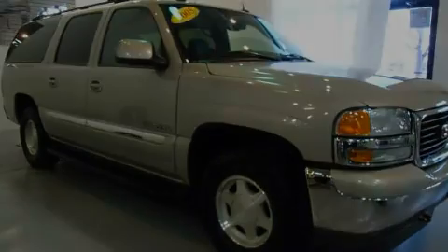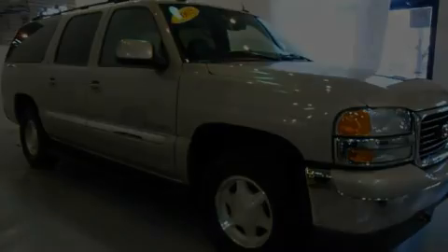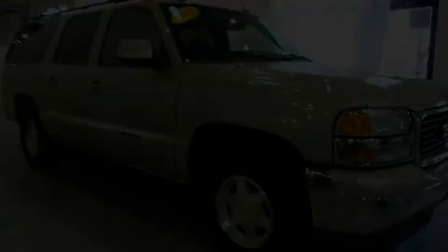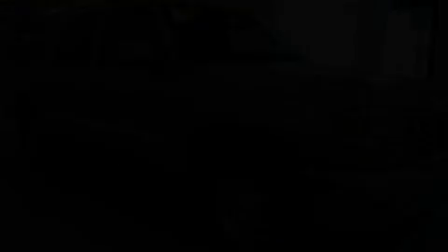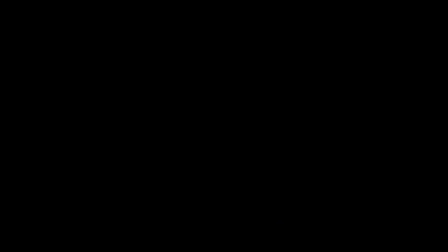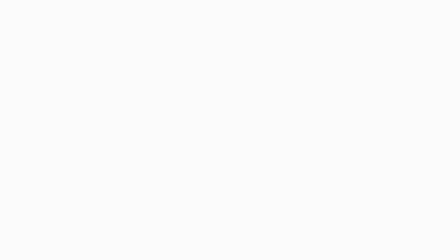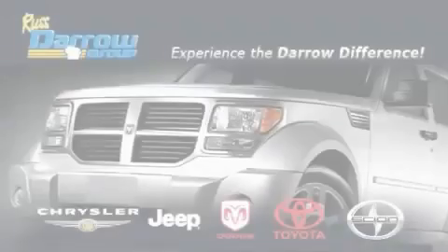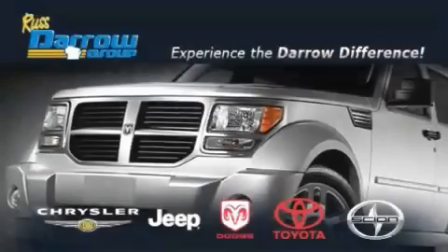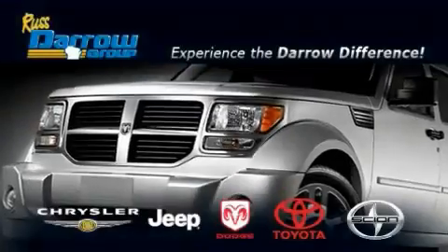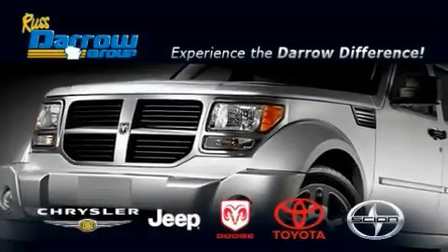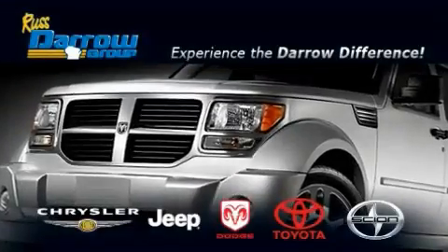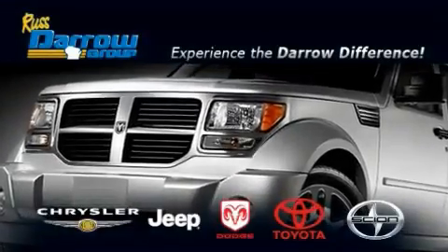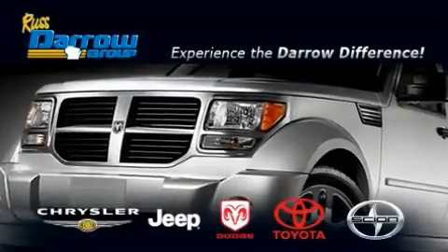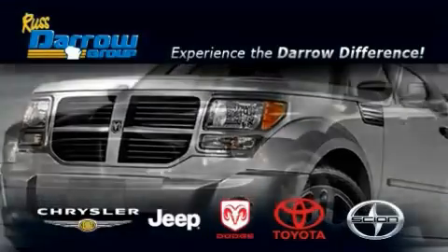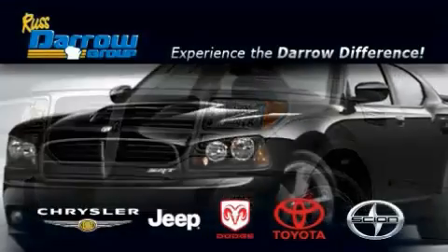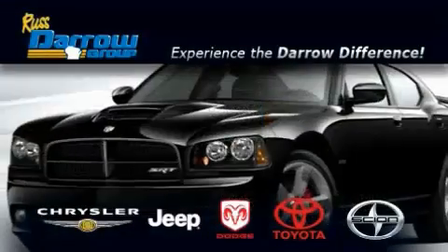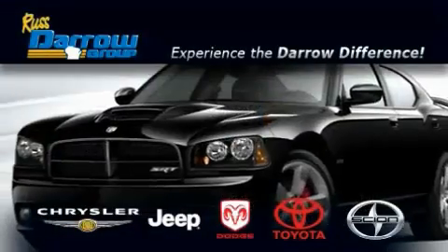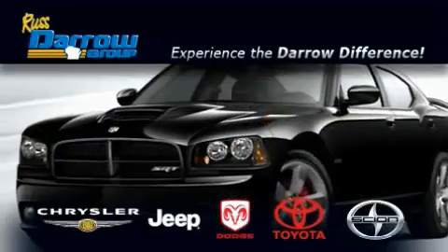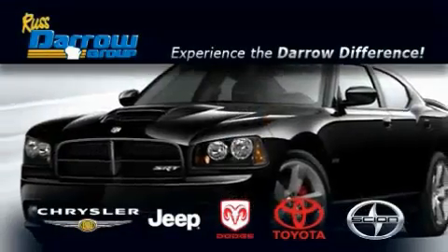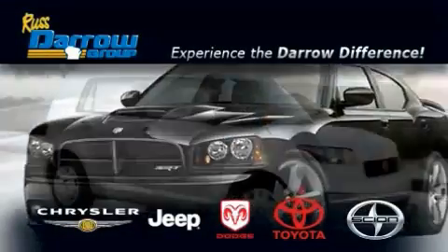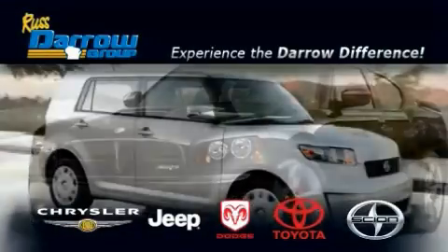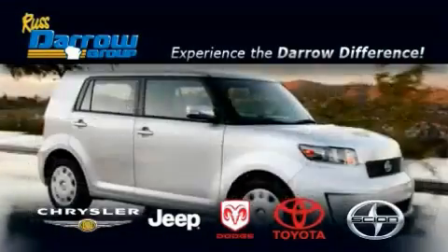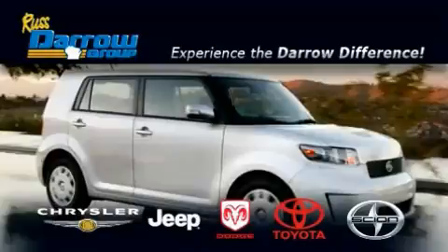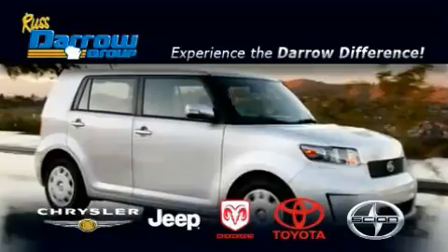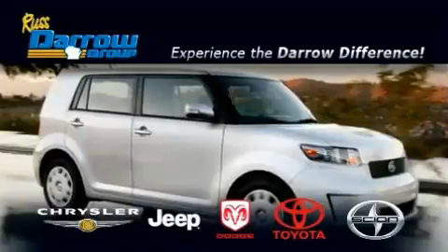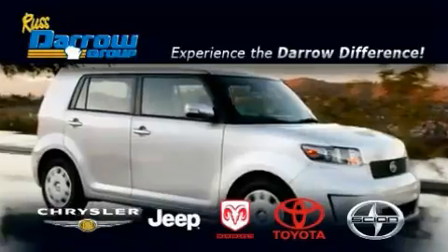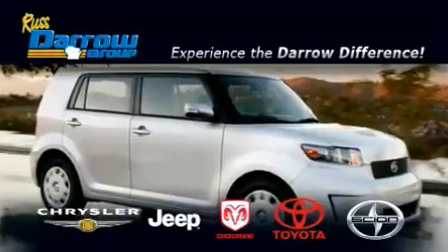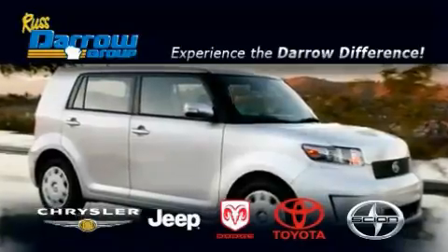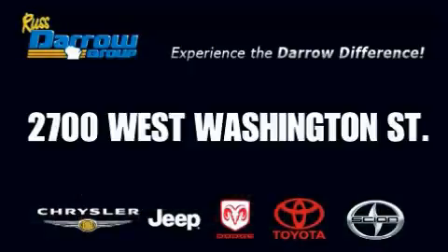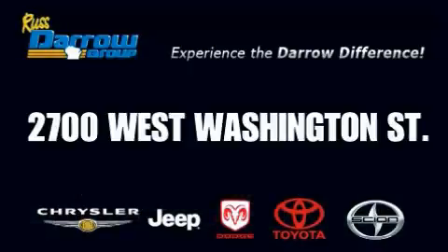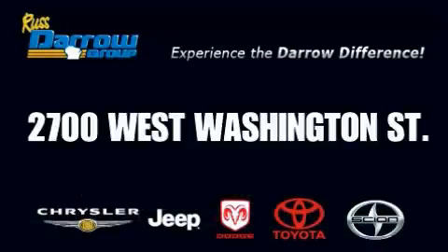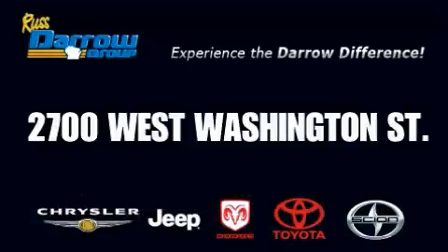Get the Dero difference today, only at Rust Aero Toyota Scion Chrysler Jeep Dodge West Bend. Rust Aero.